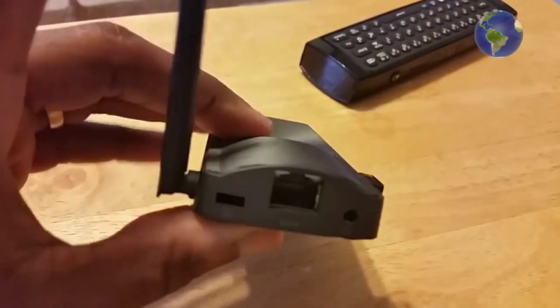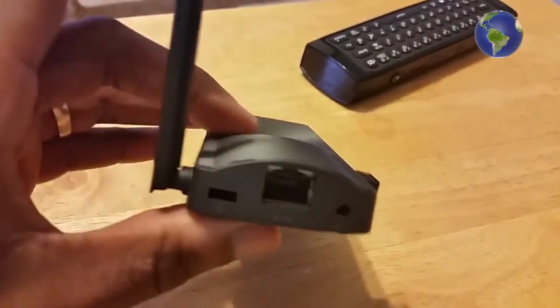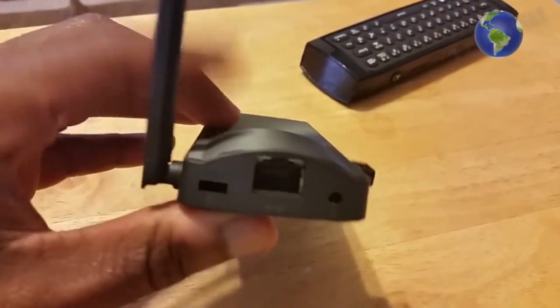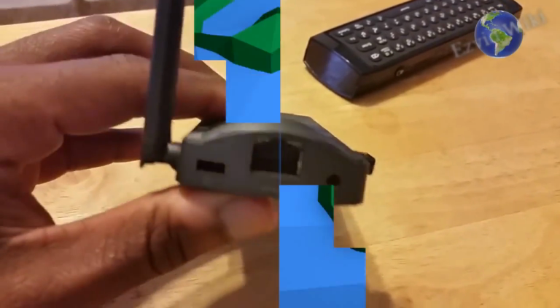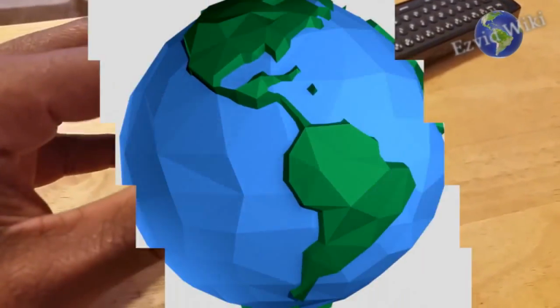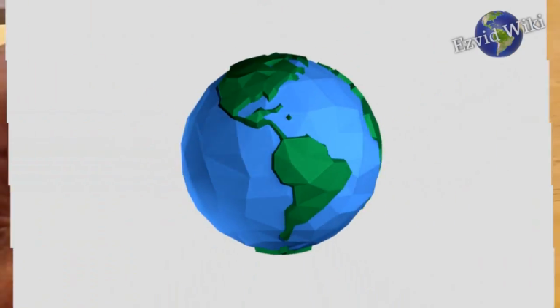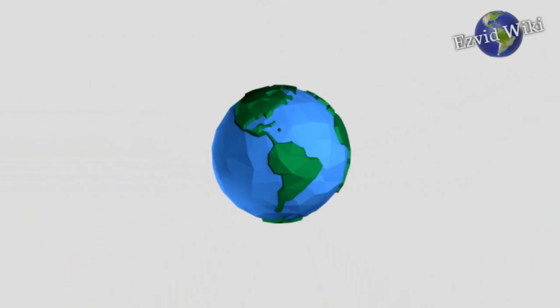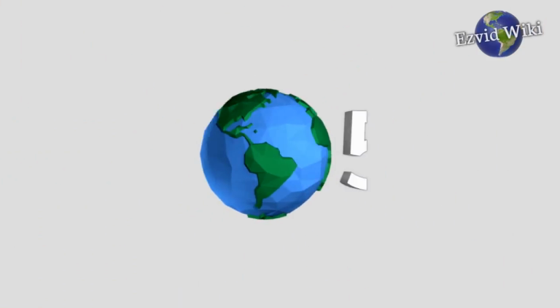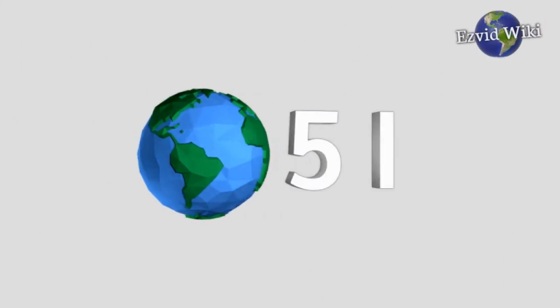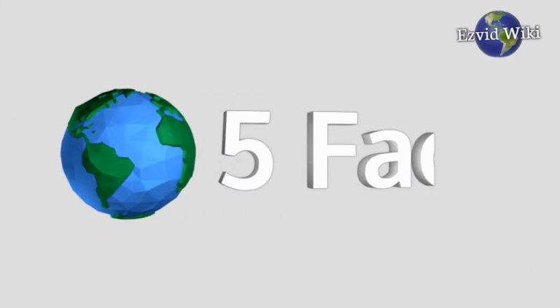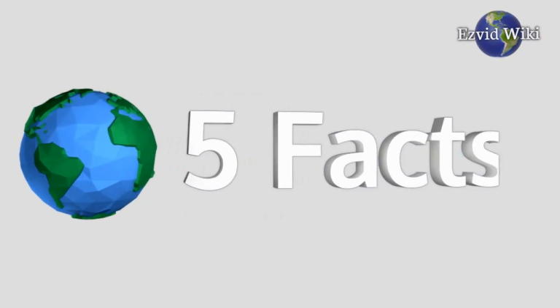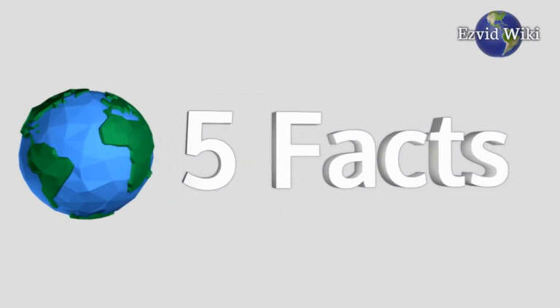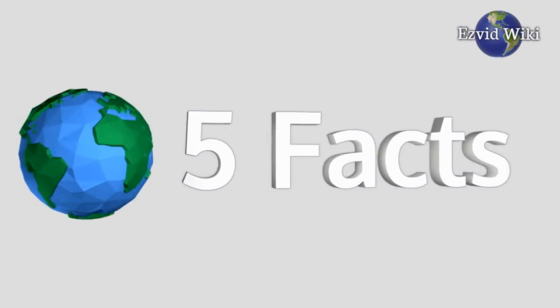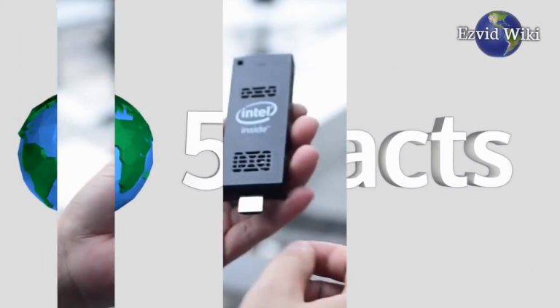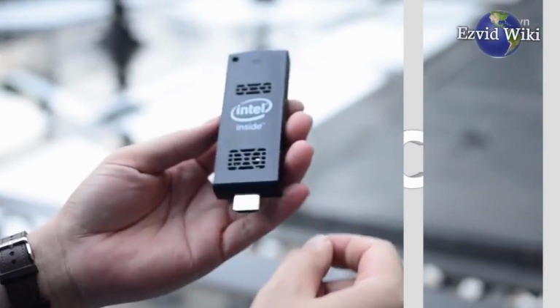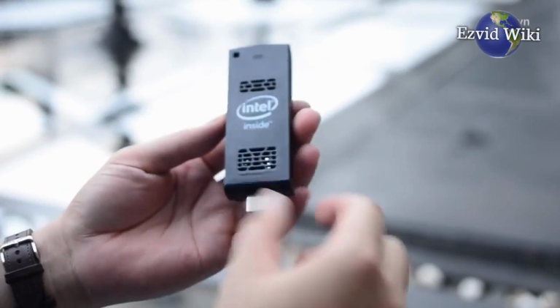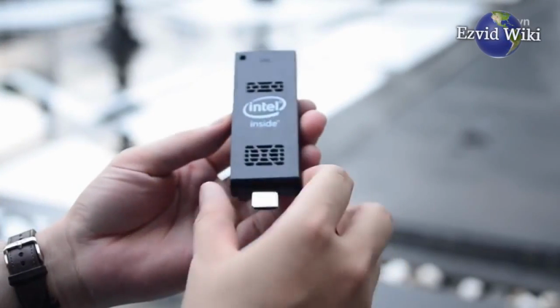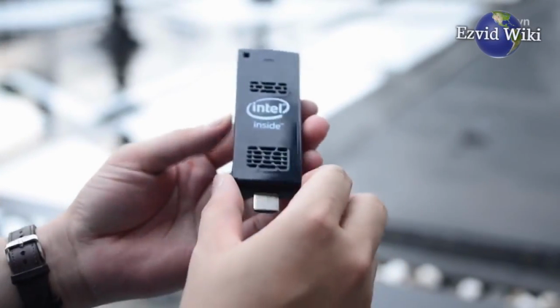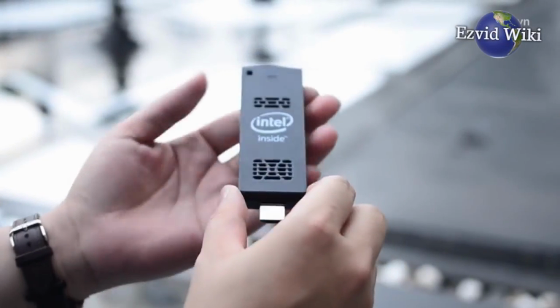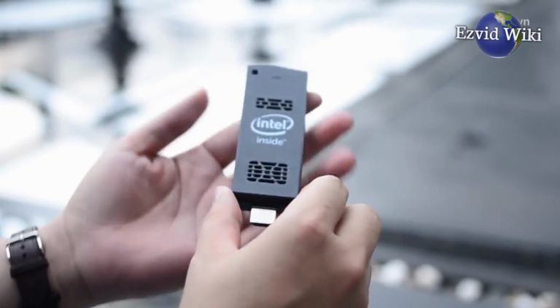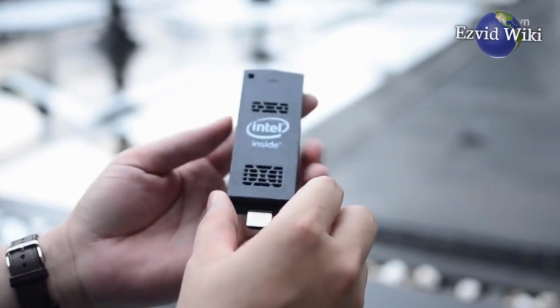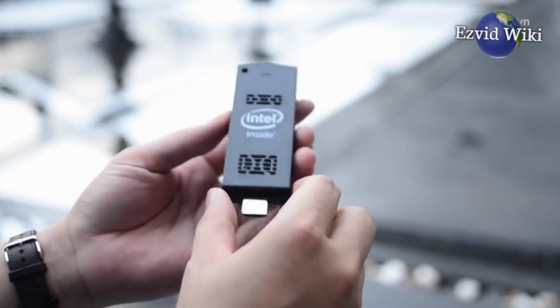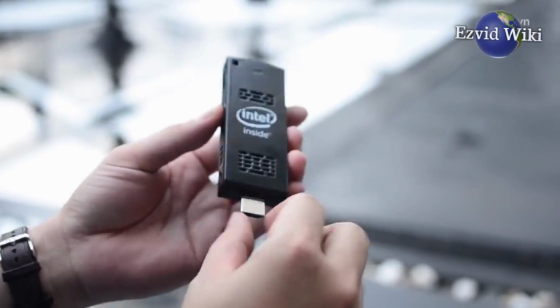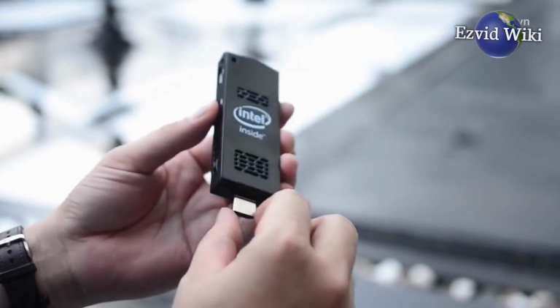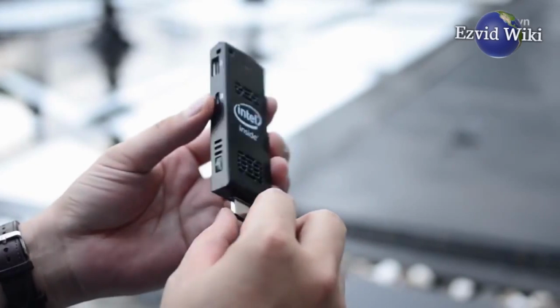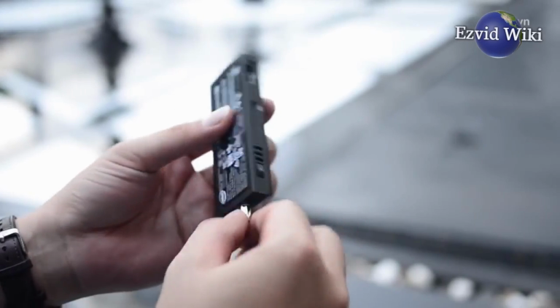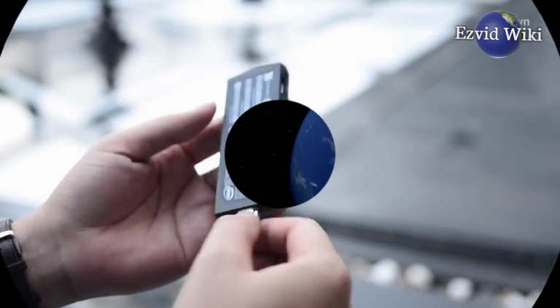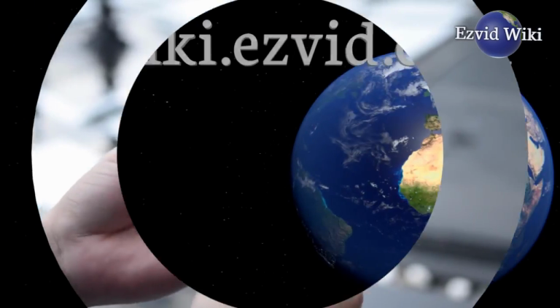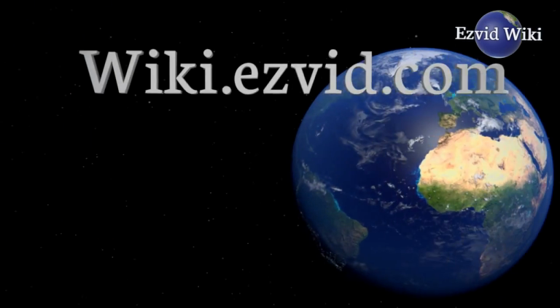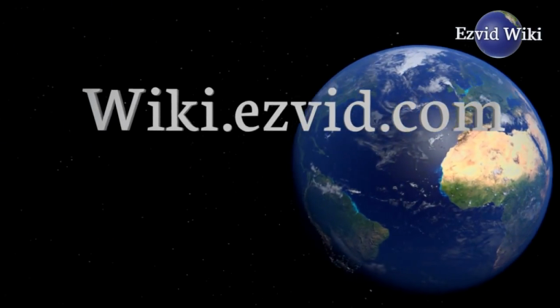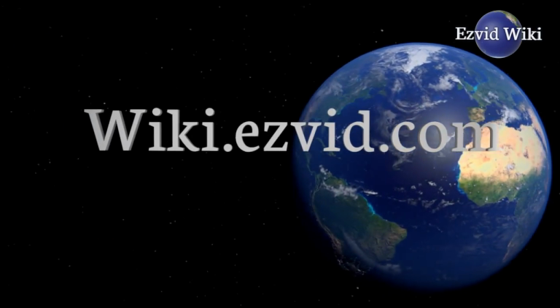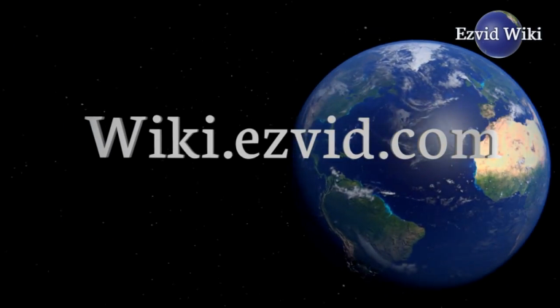These are the 5 facts you need to know about mini PC sticks, brought to you by EasyVidWiki.